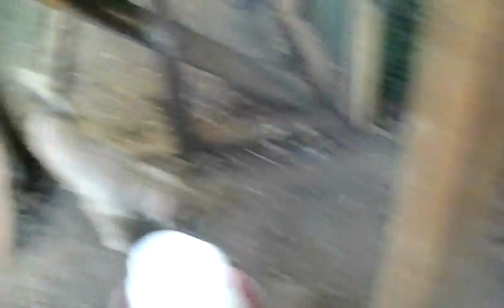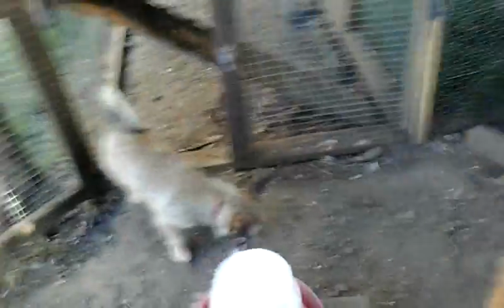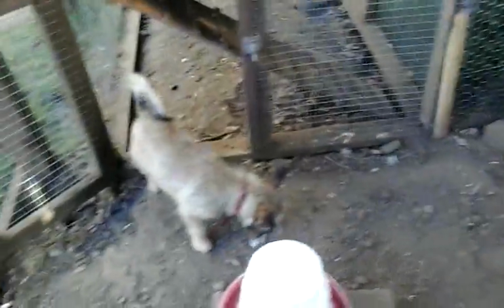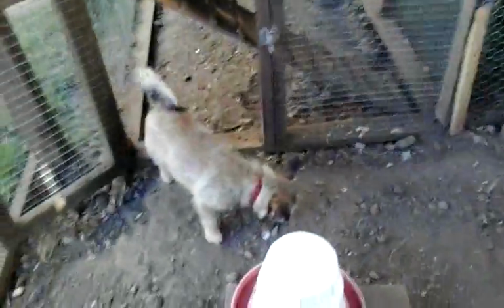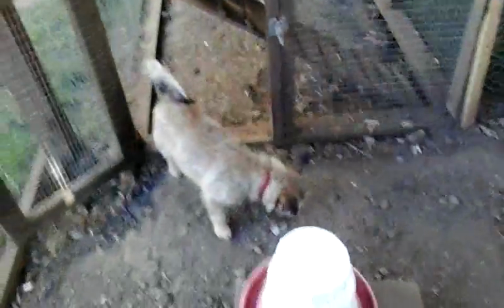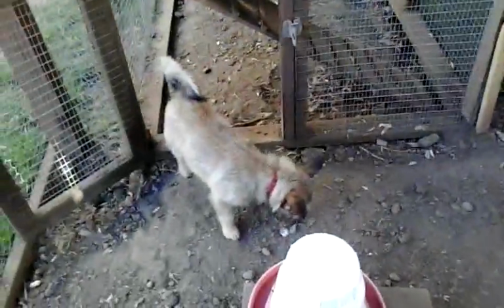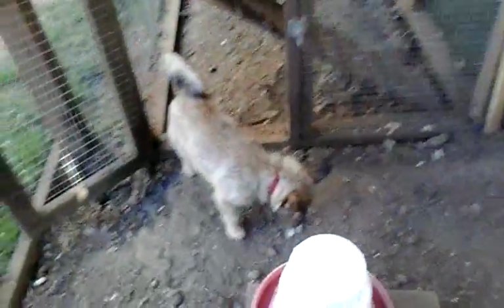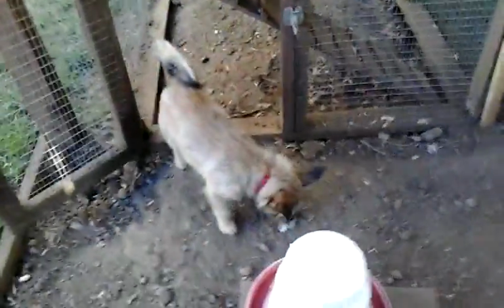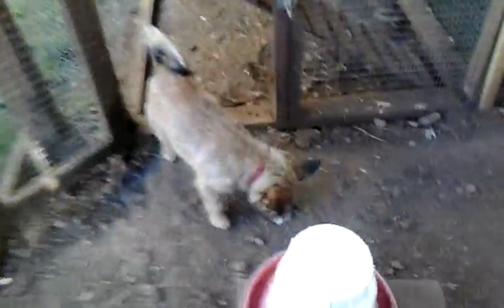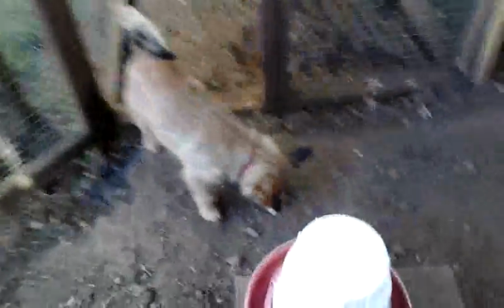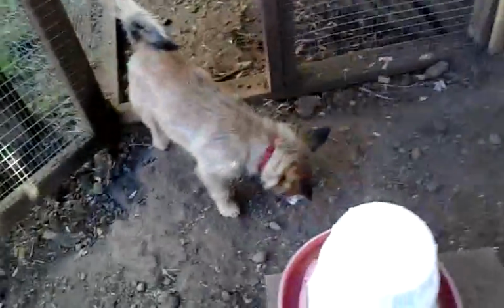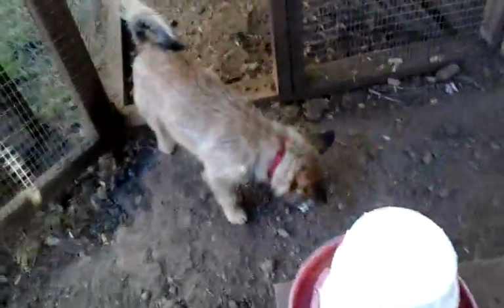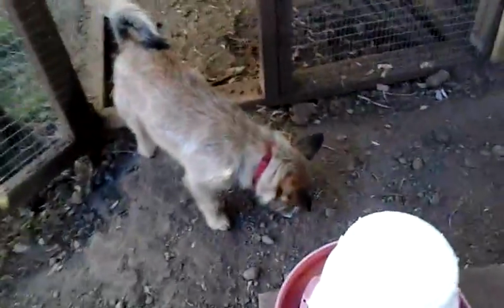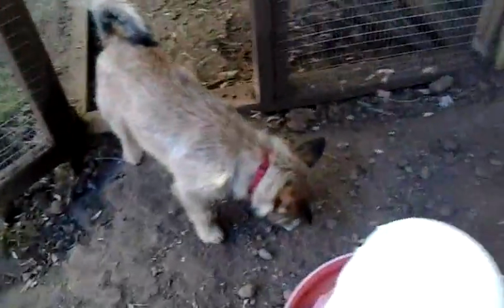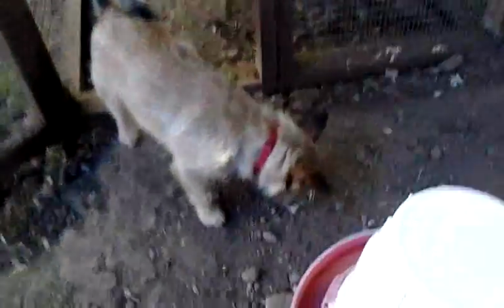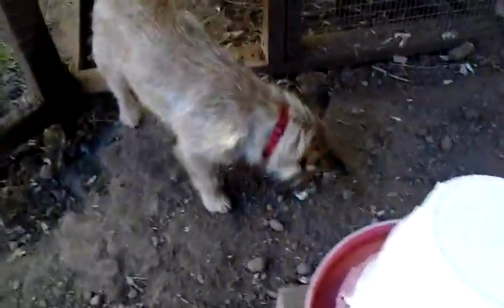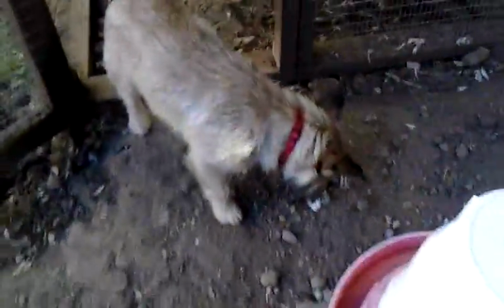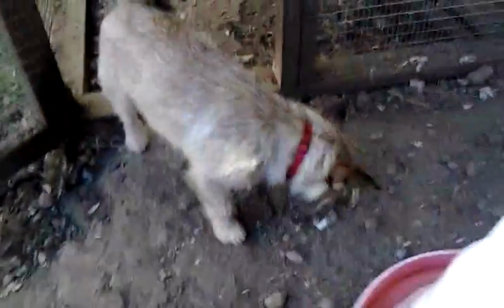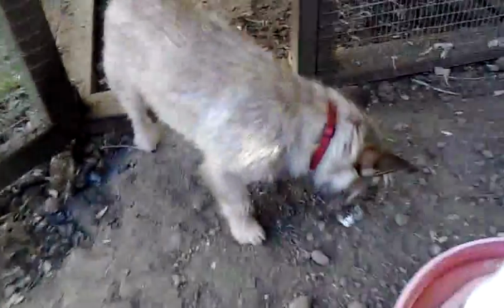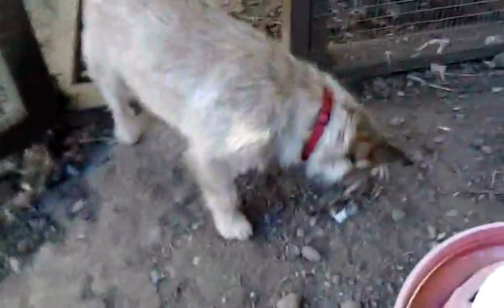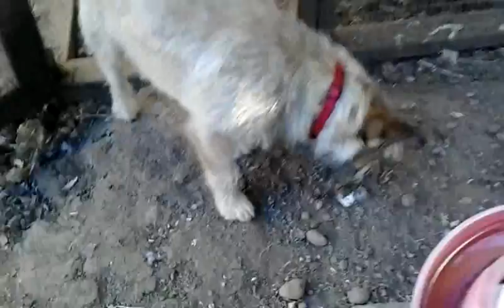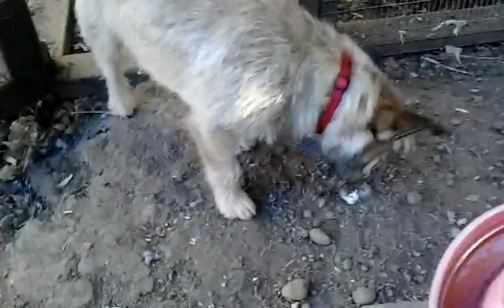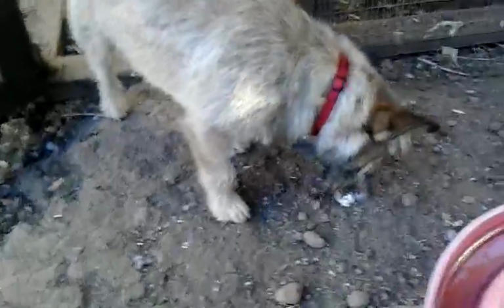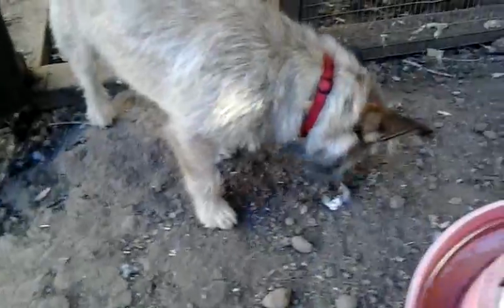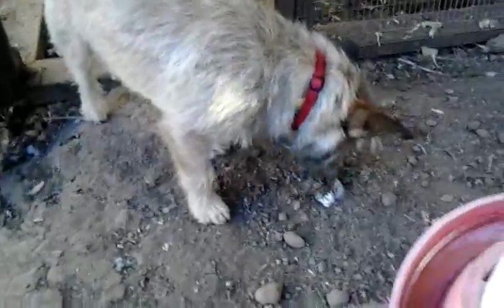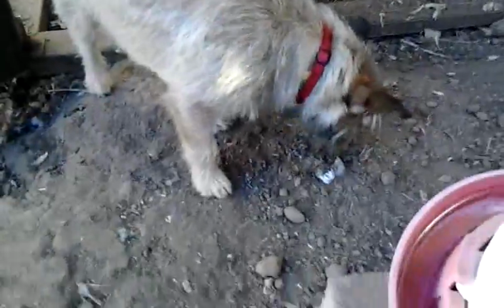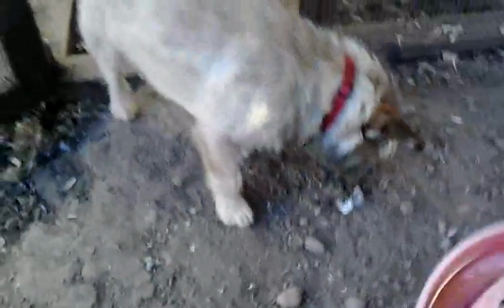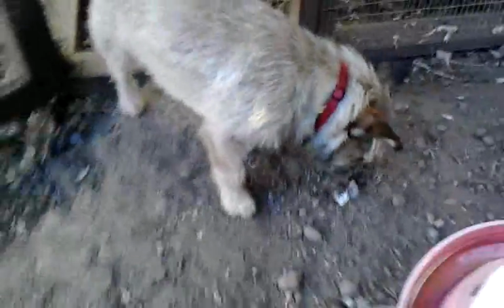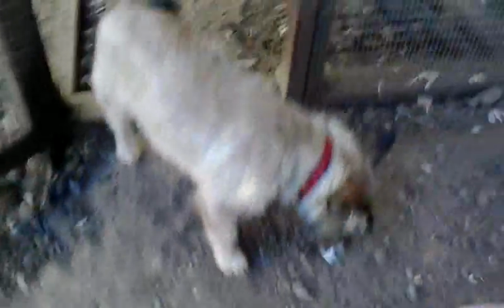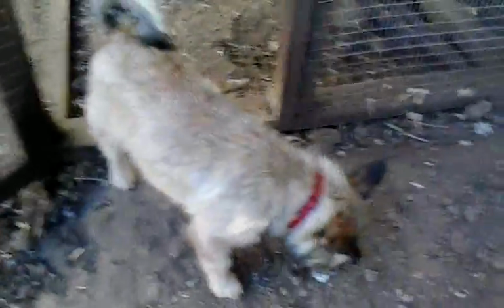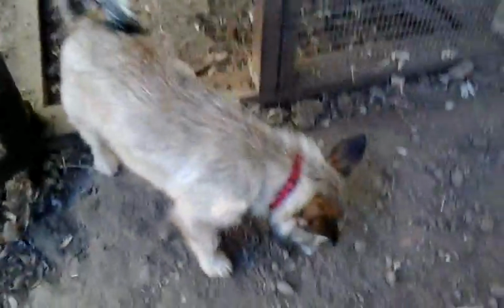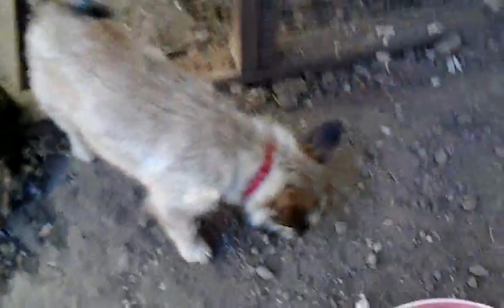There's that doggie. Six months later. Hey! Get out of there!